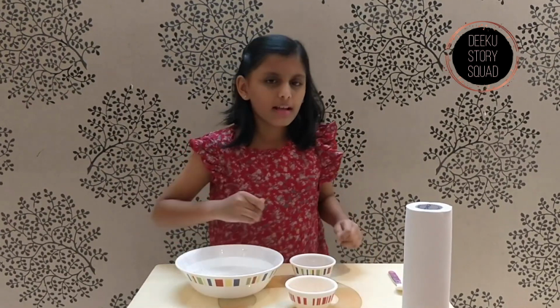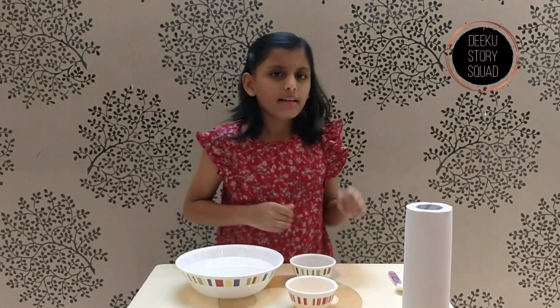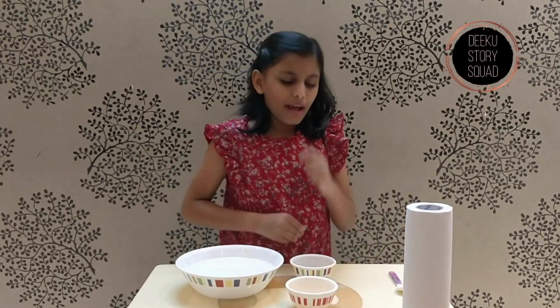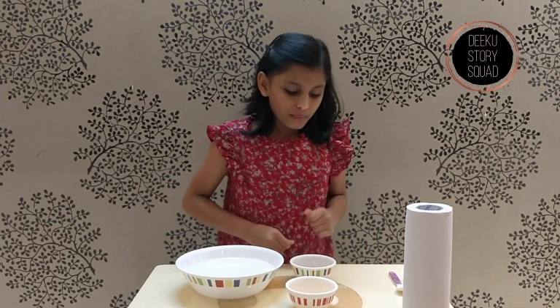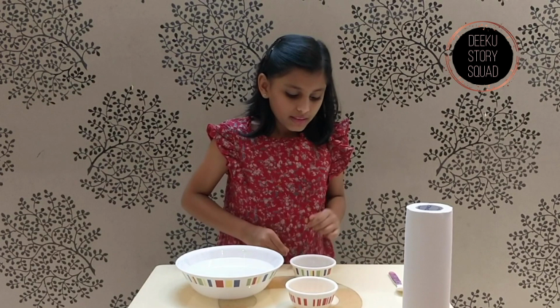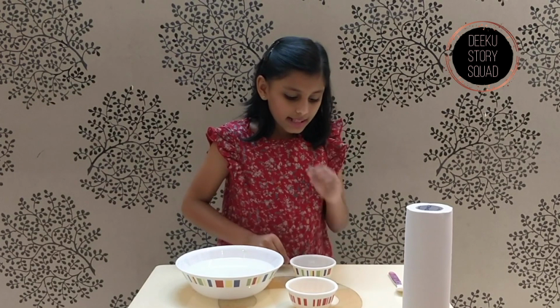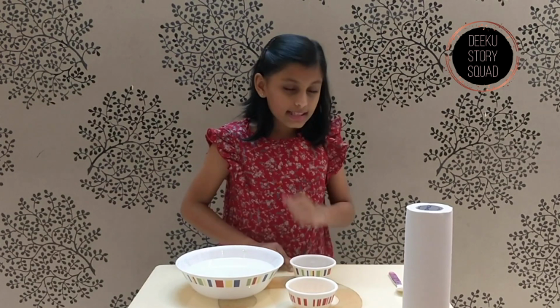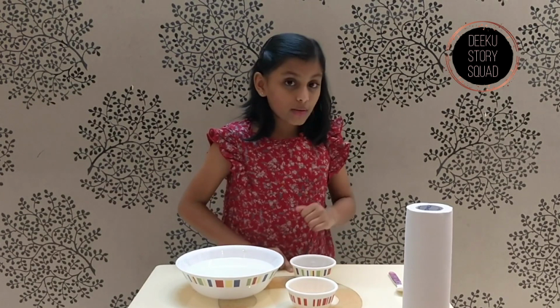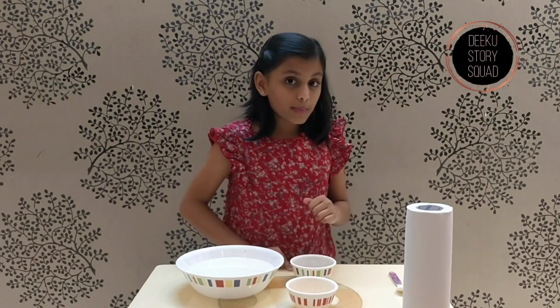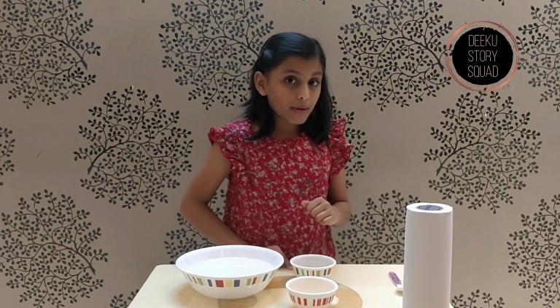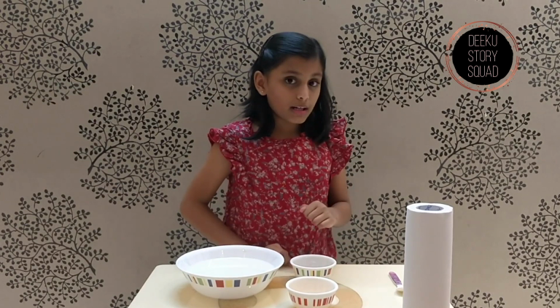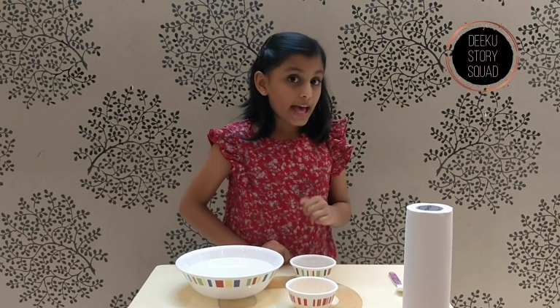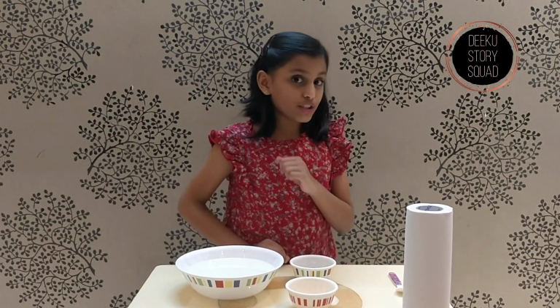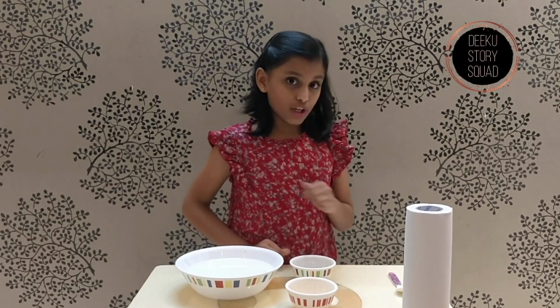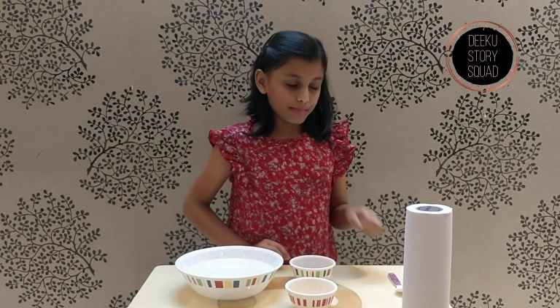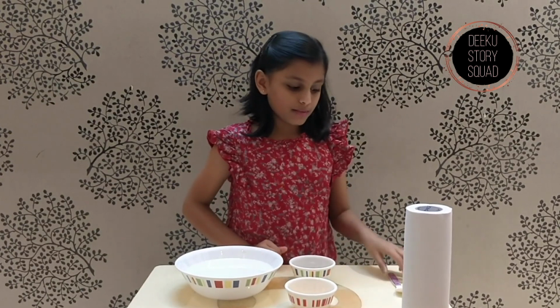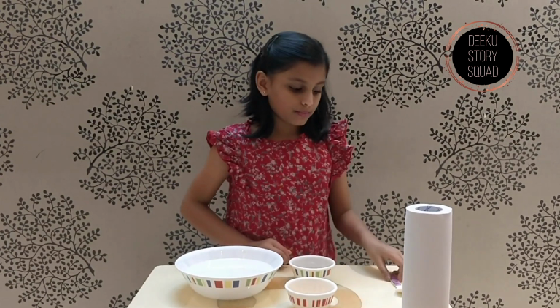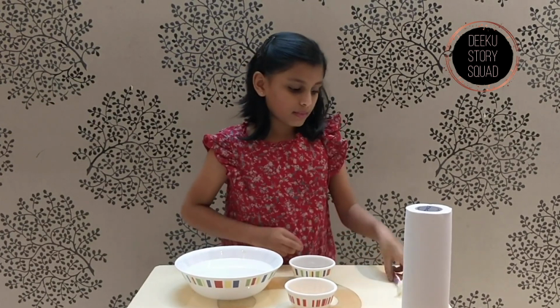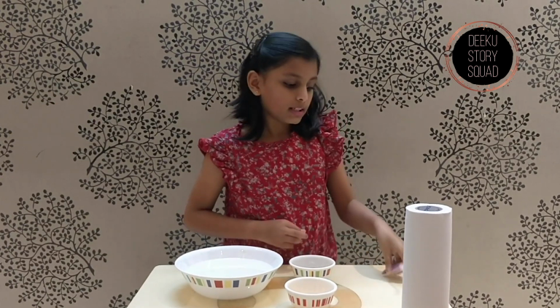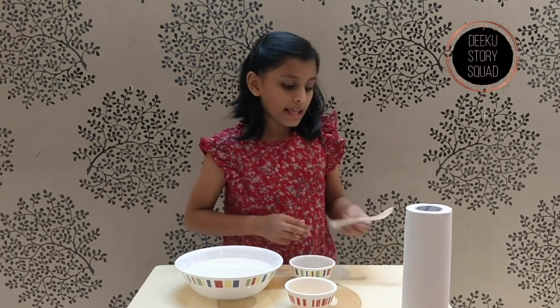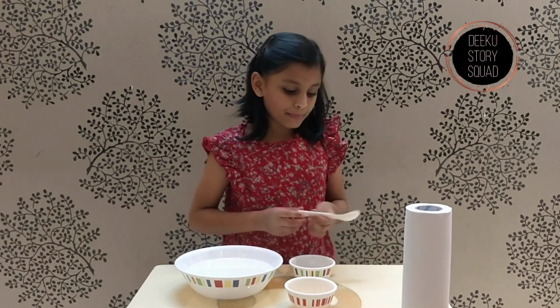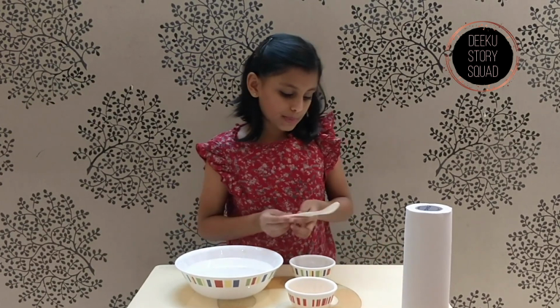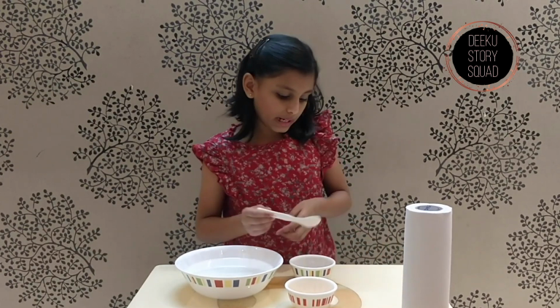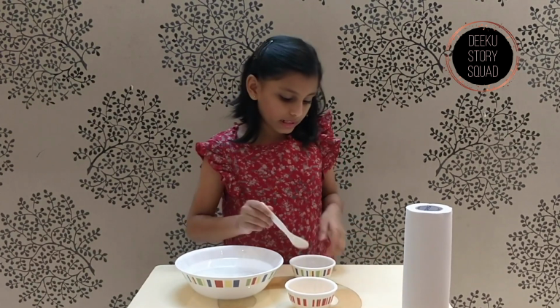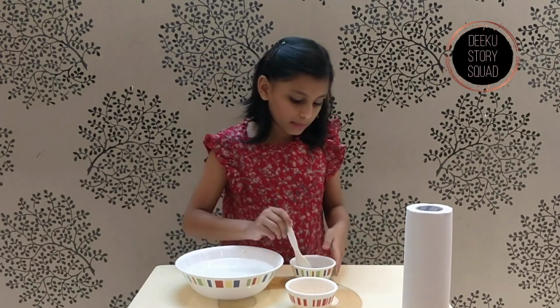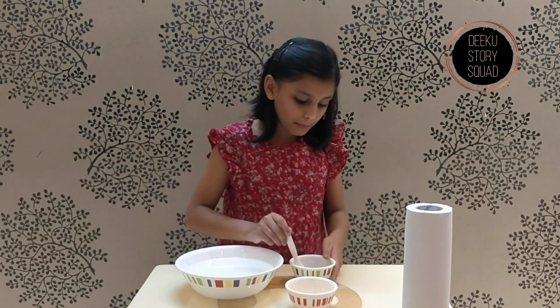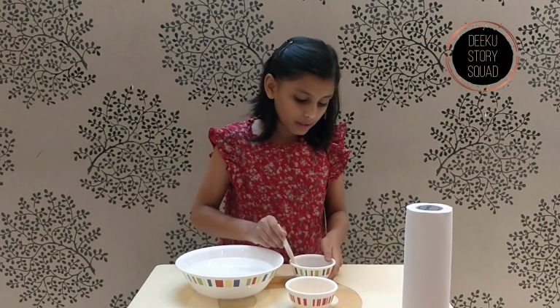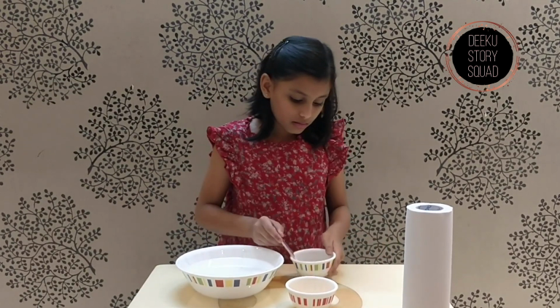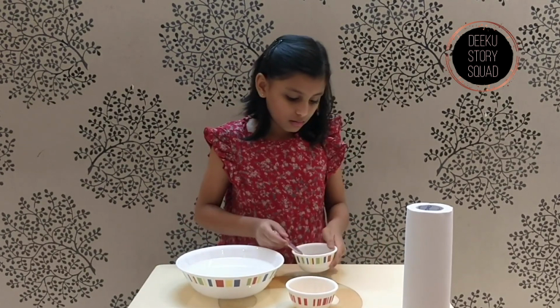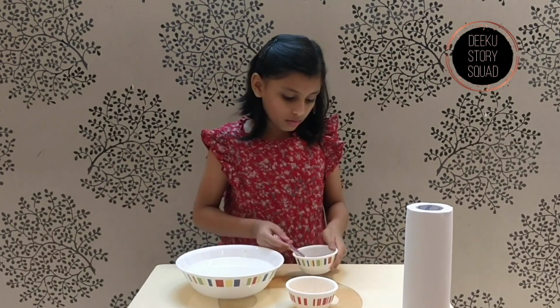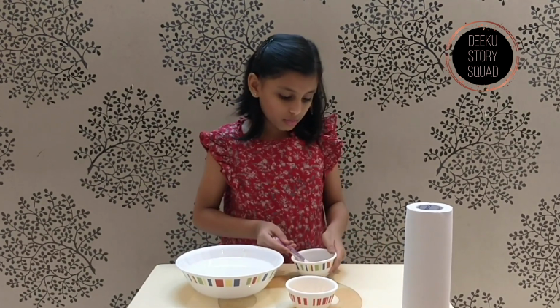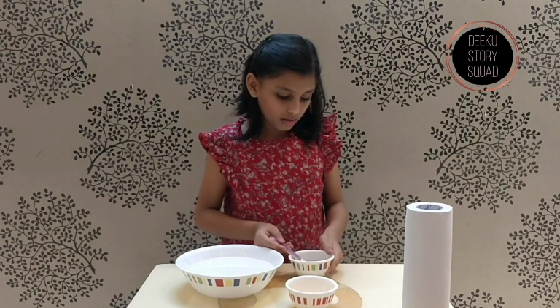Now, let's think of the pepper as germs. Let me sprinkle the pepper onto the water.